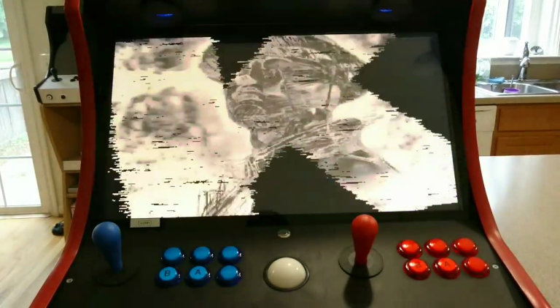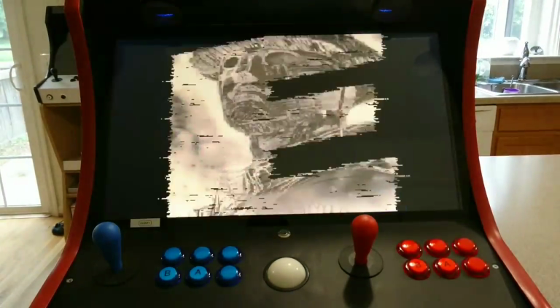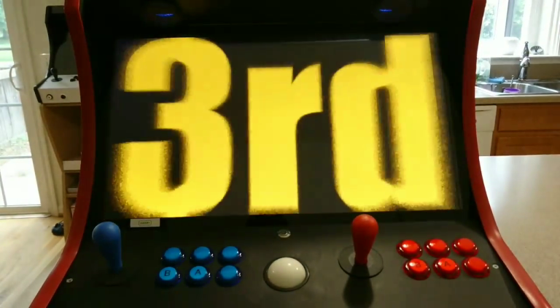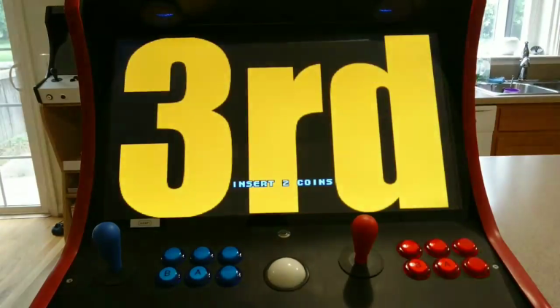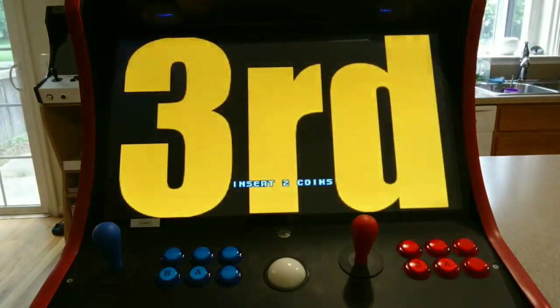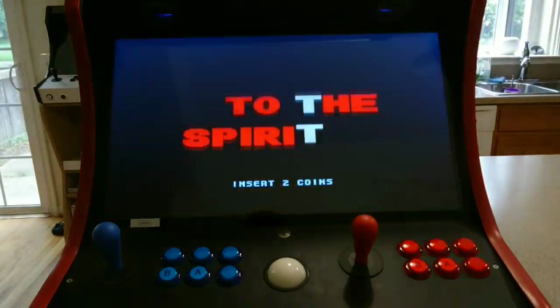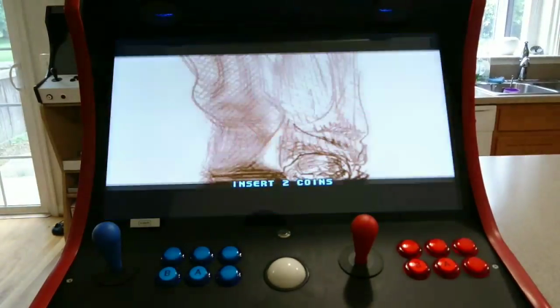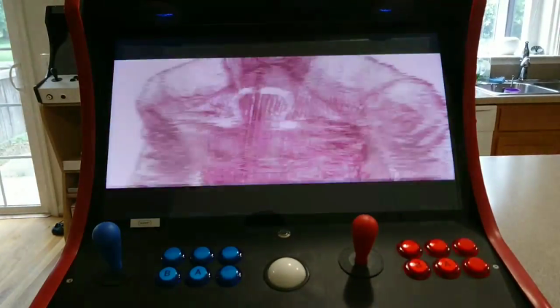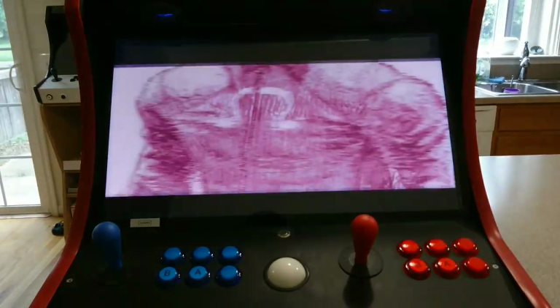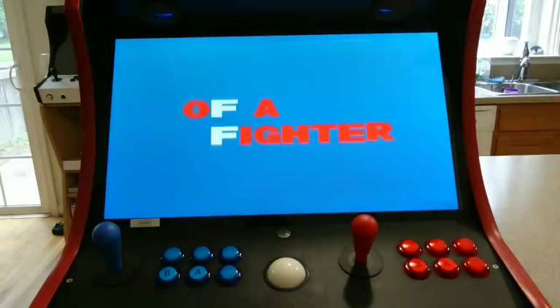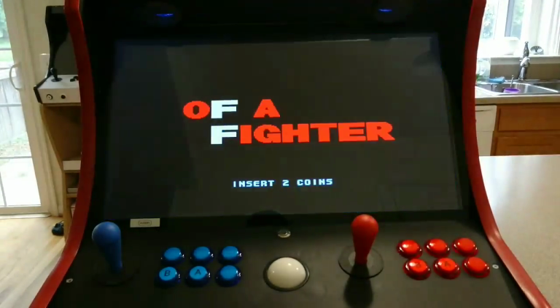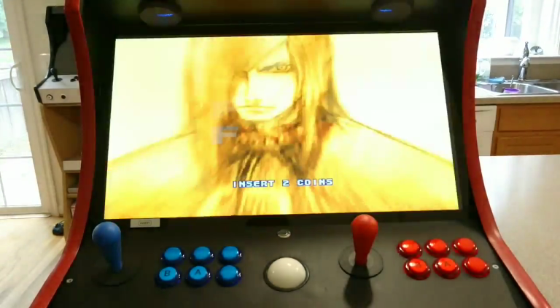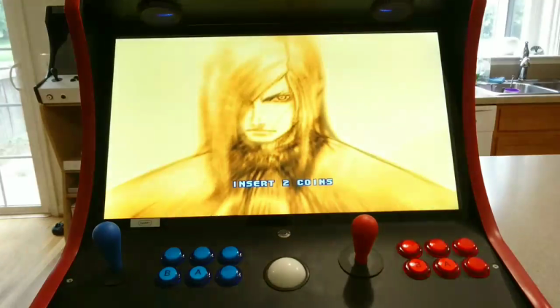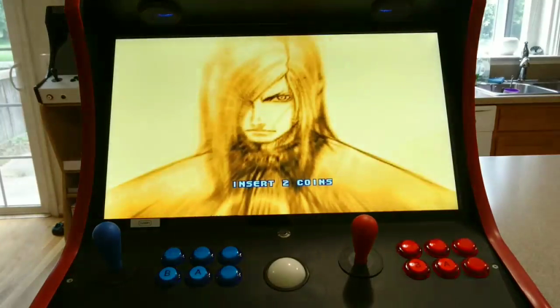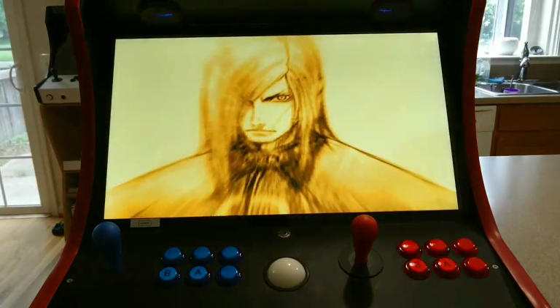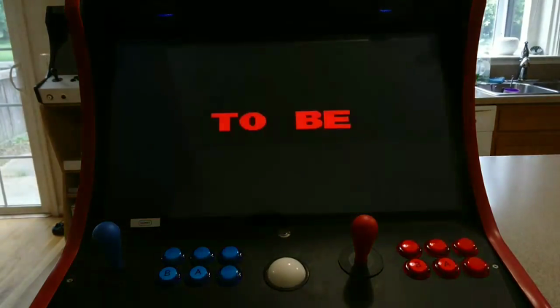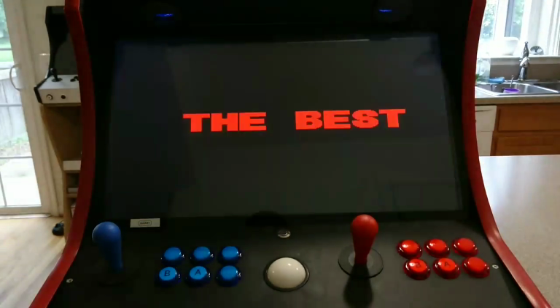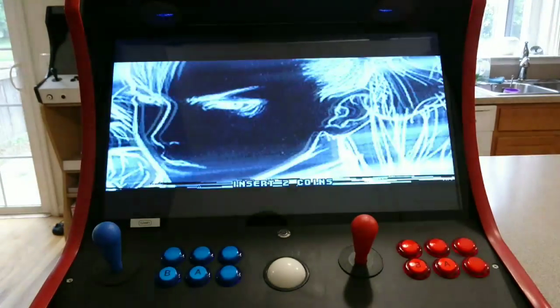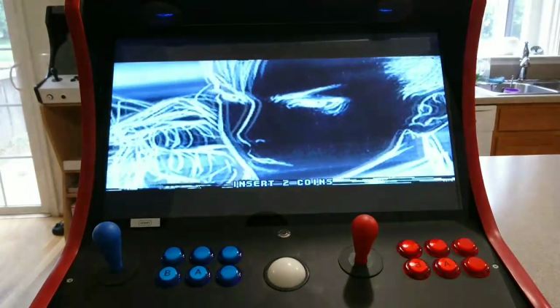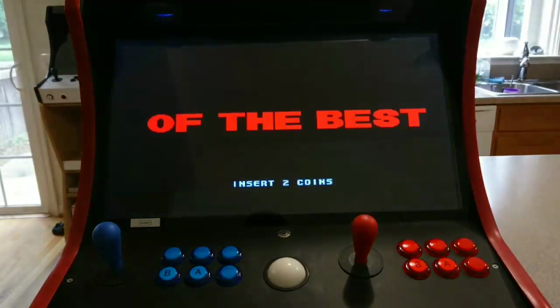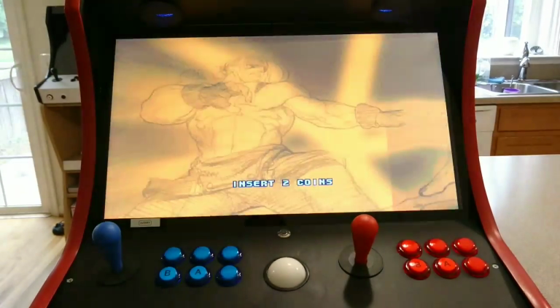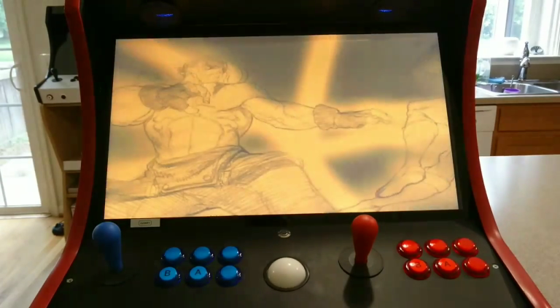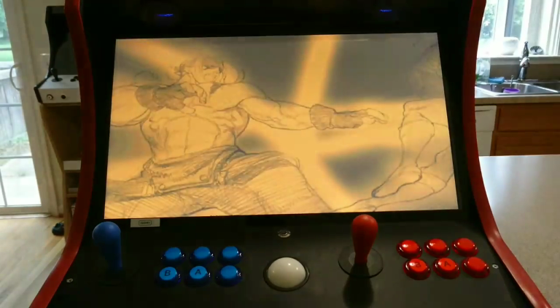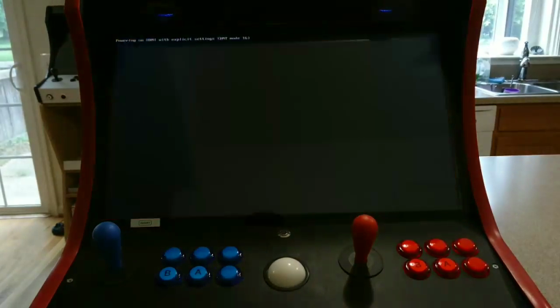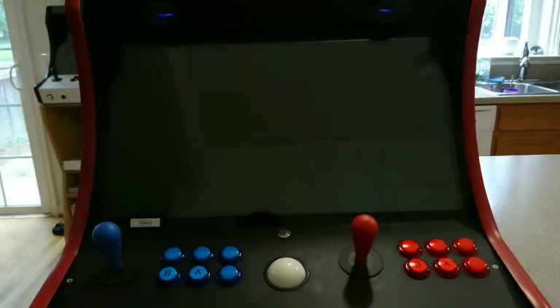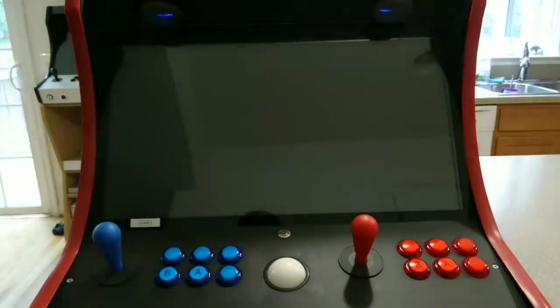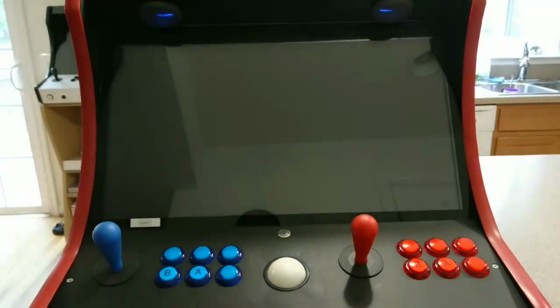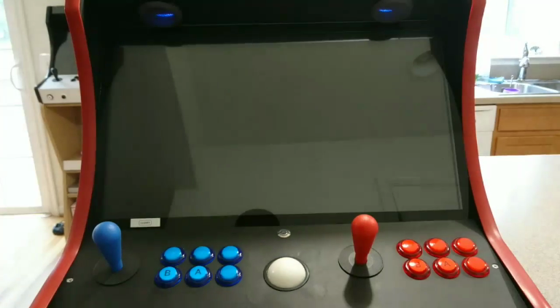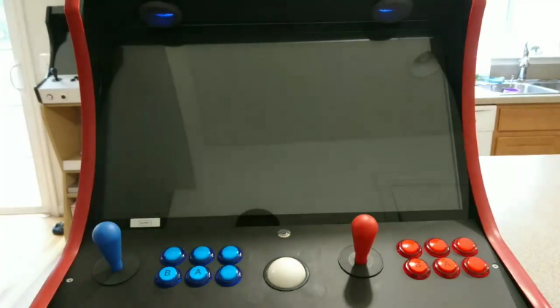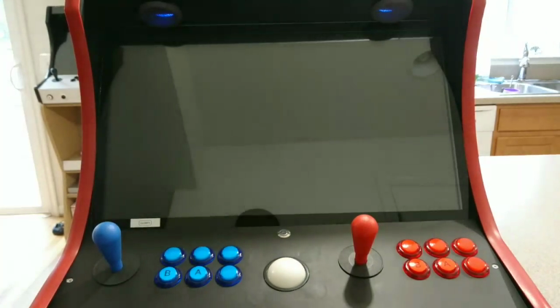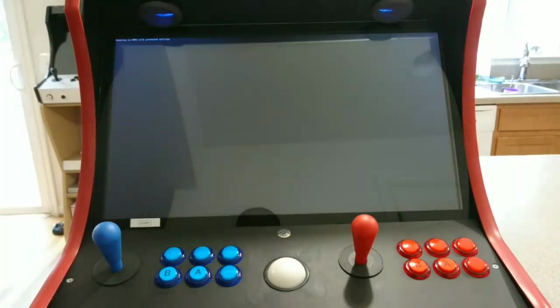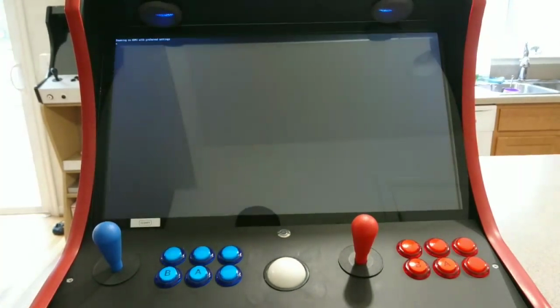That's it, thank you for watching and hopefully I was able to help you figure out how to set up your coin acceptor.